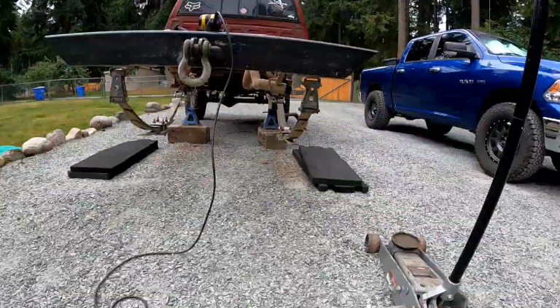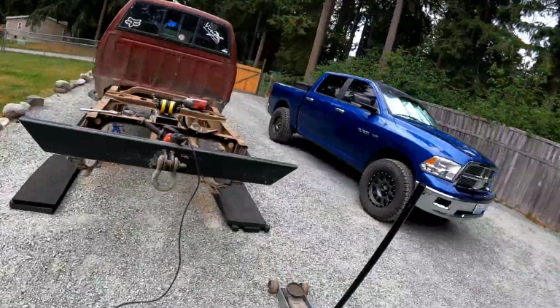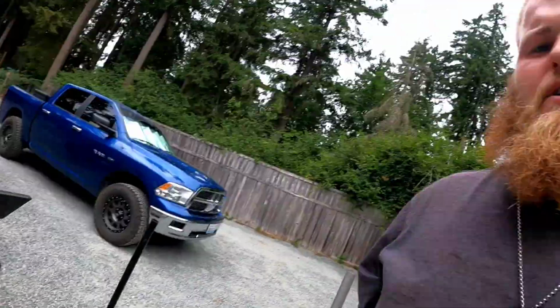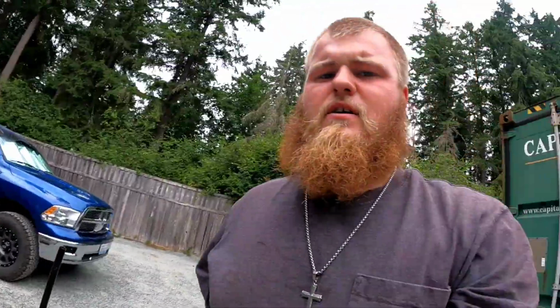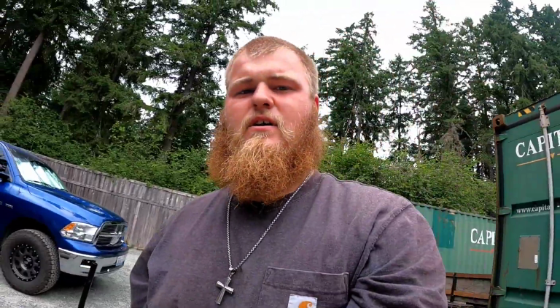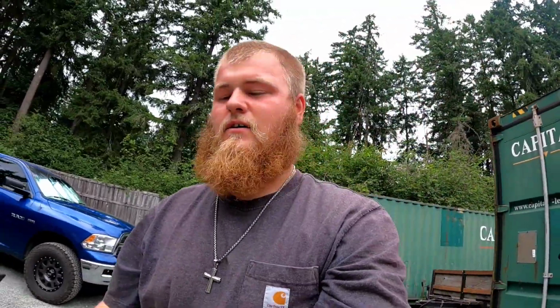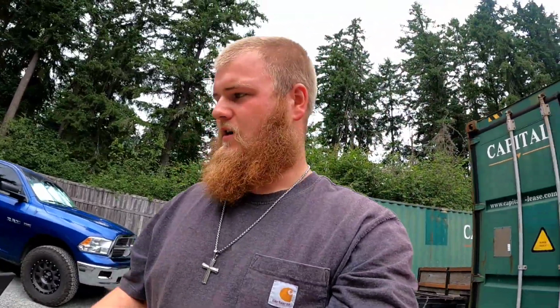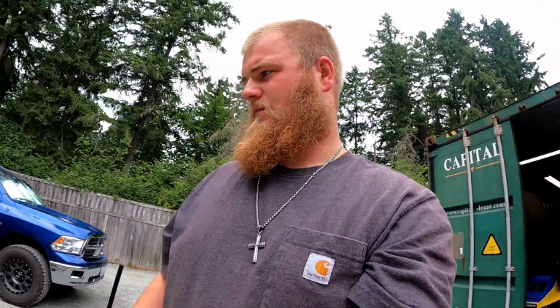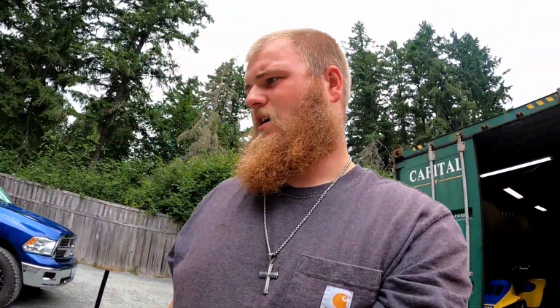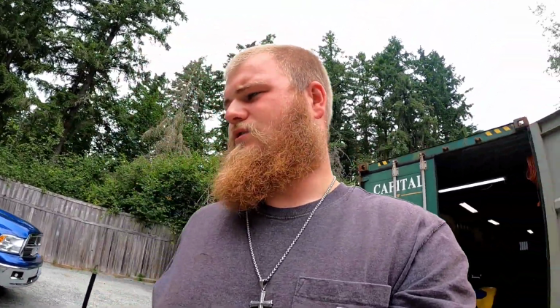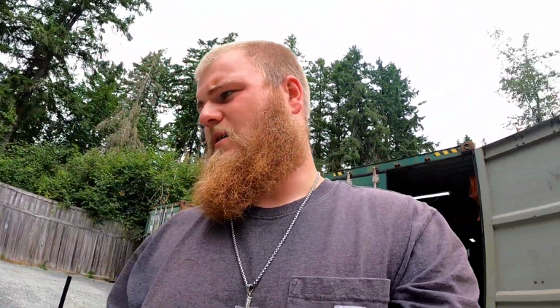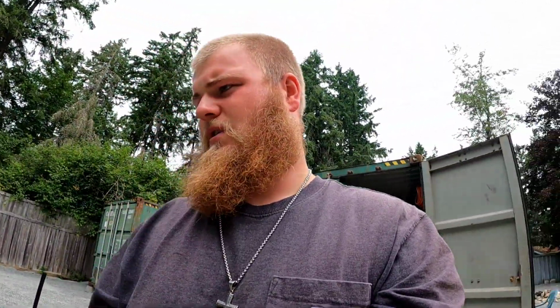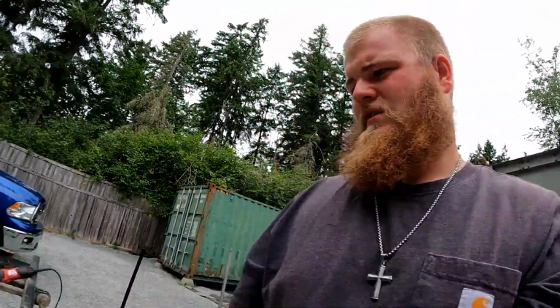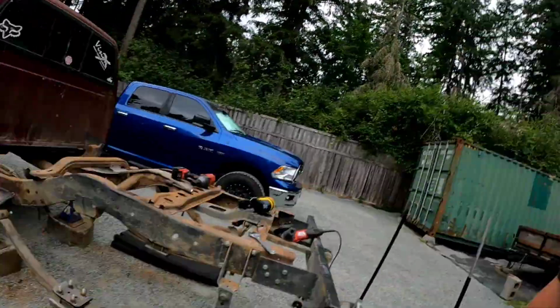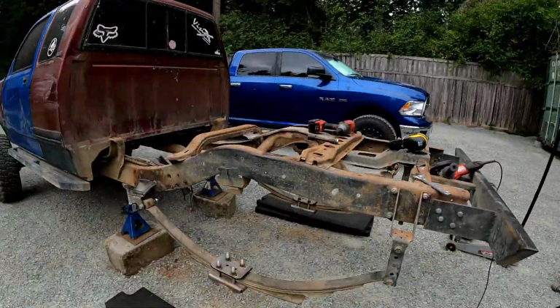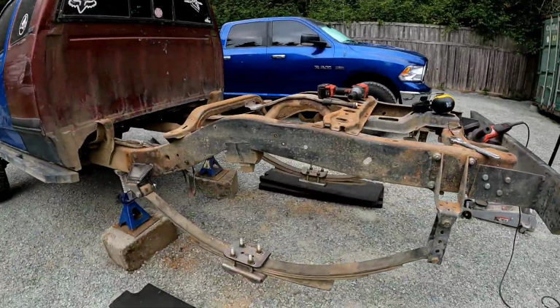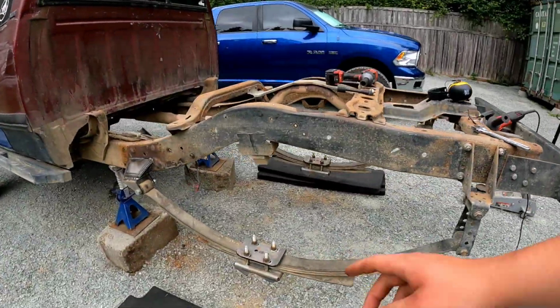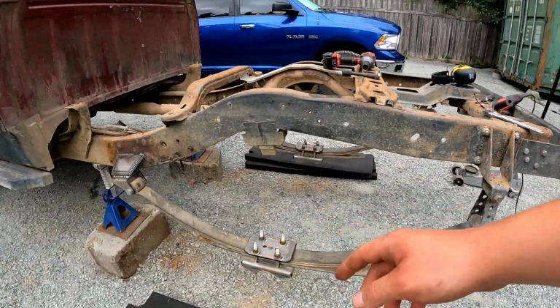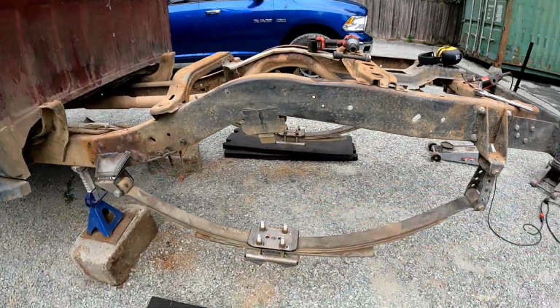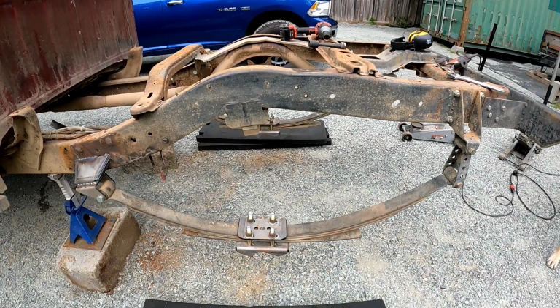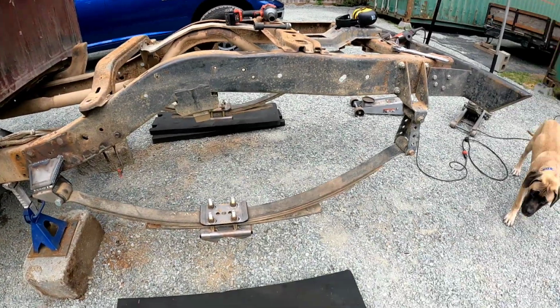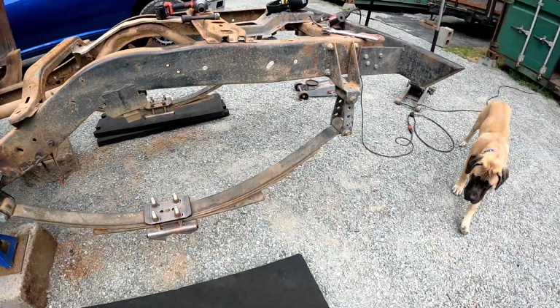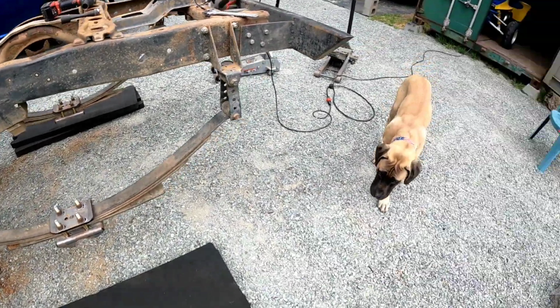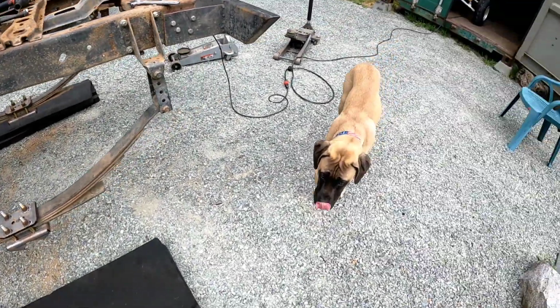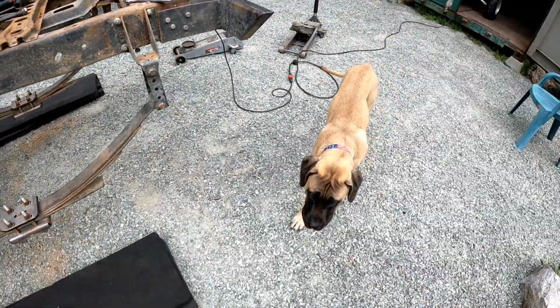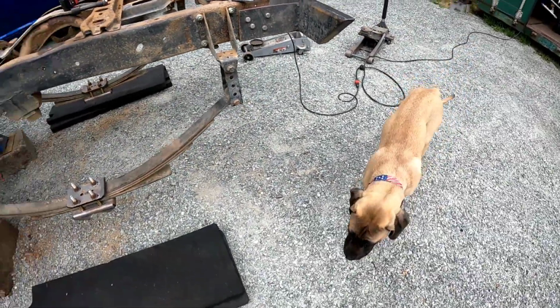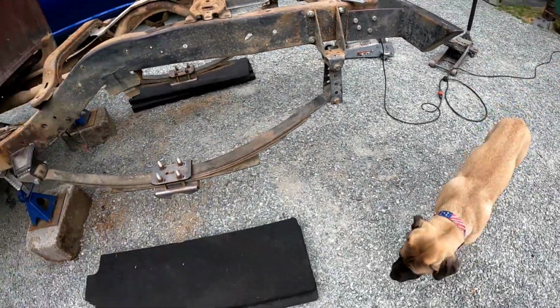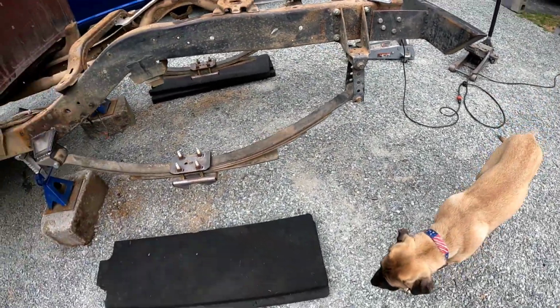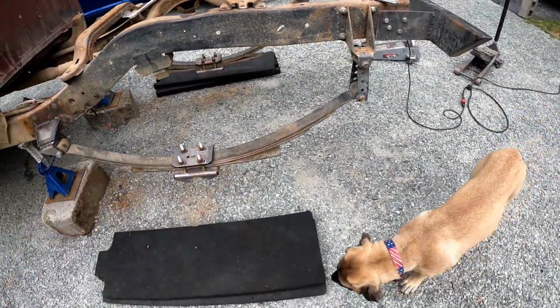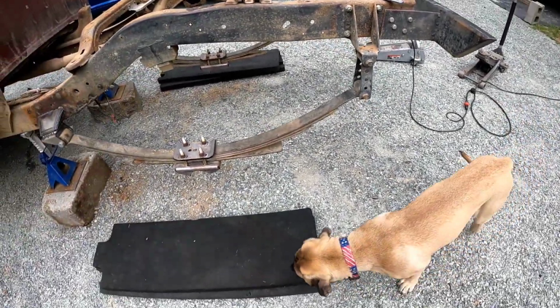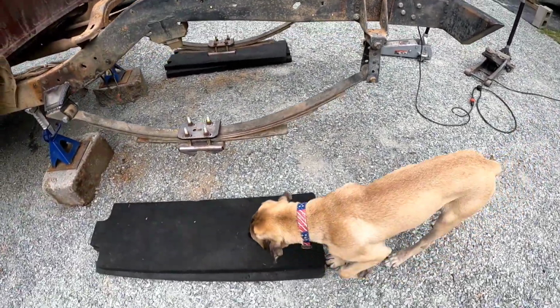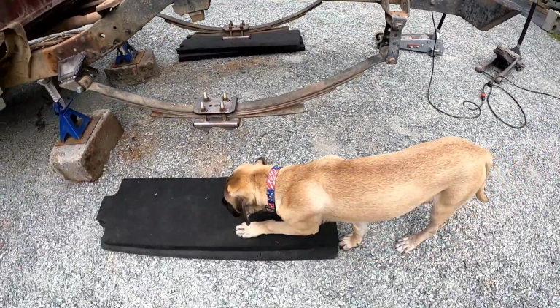Got them bolted up. Now let's go ahead and get the axle out here.